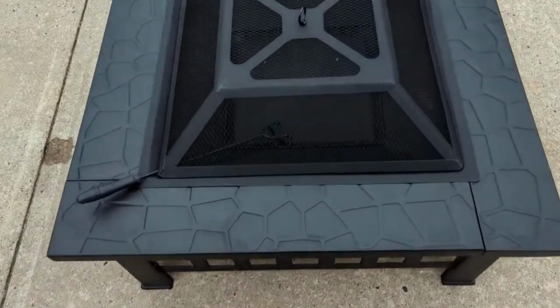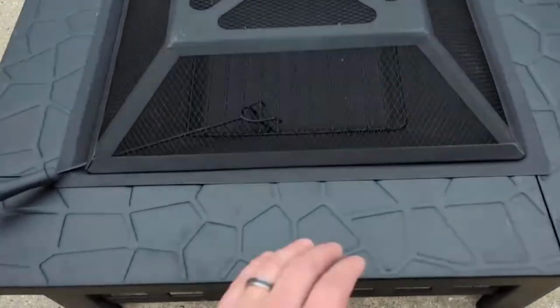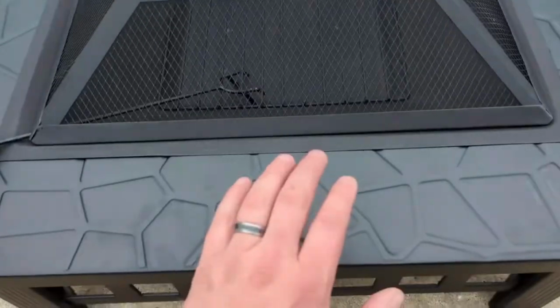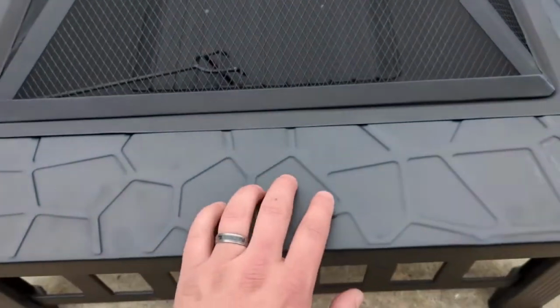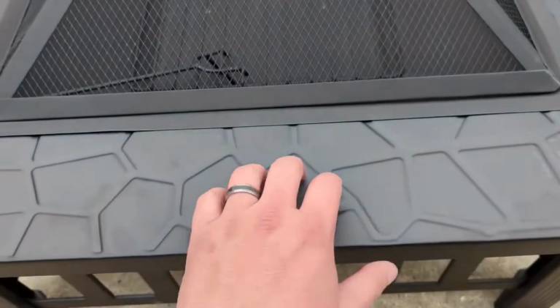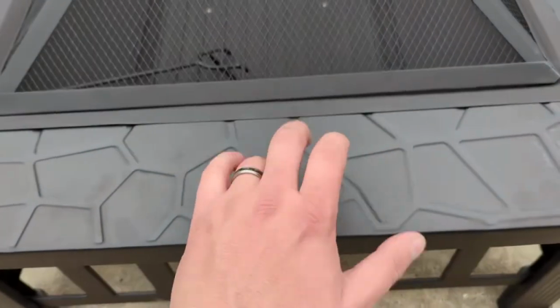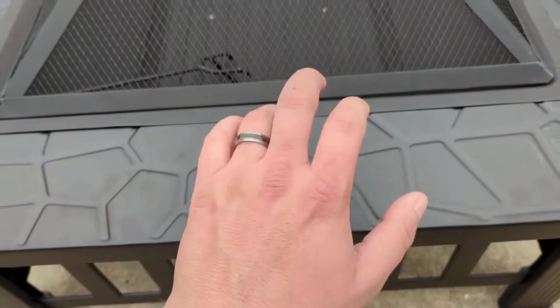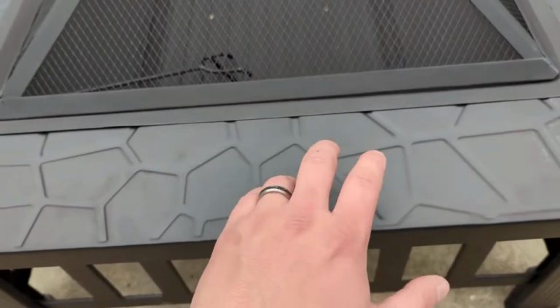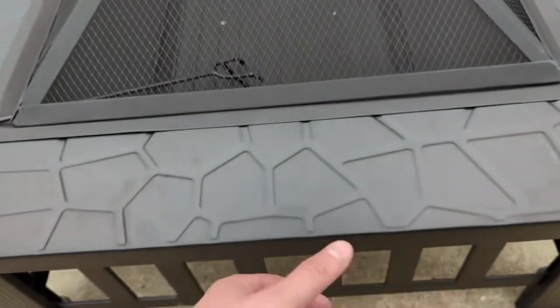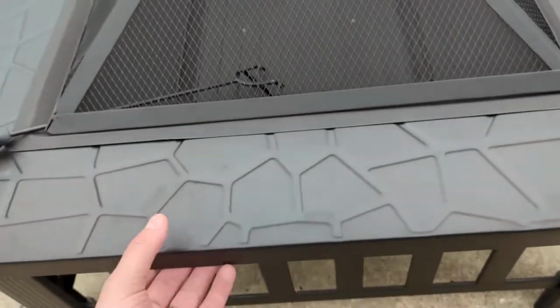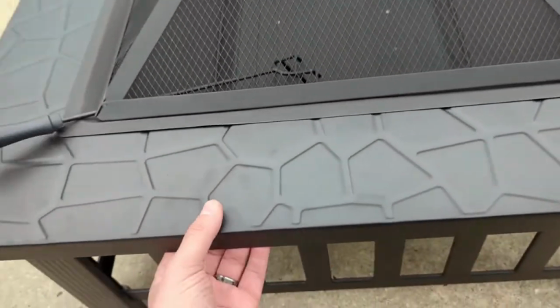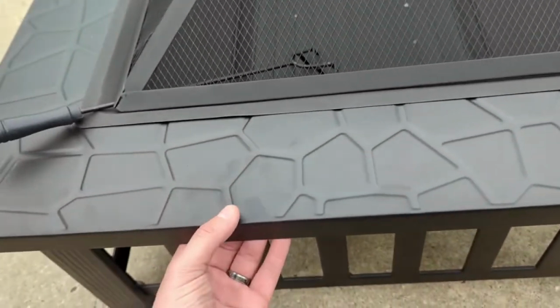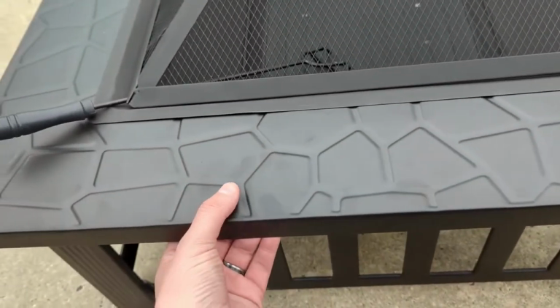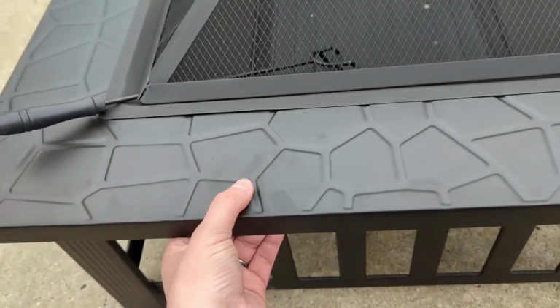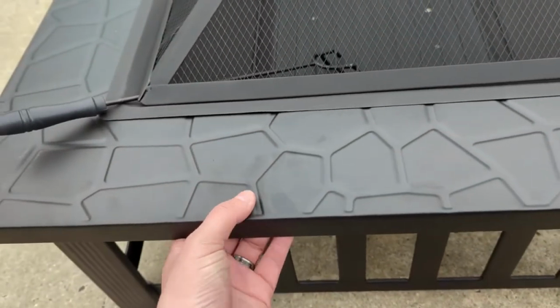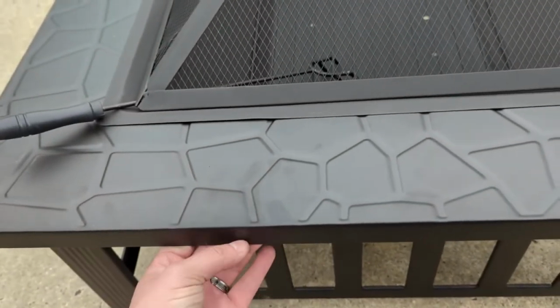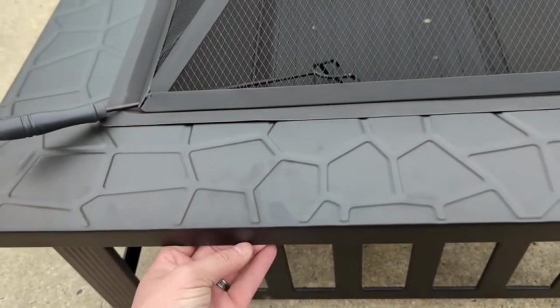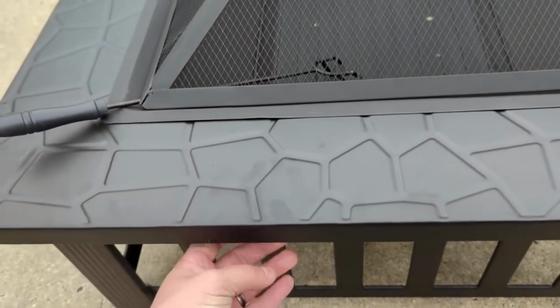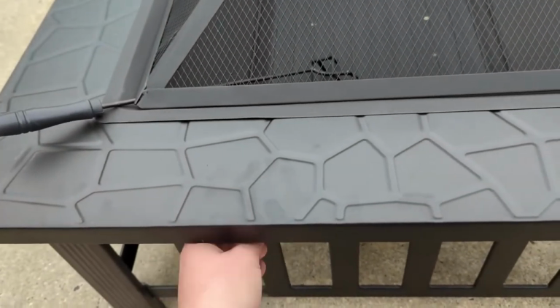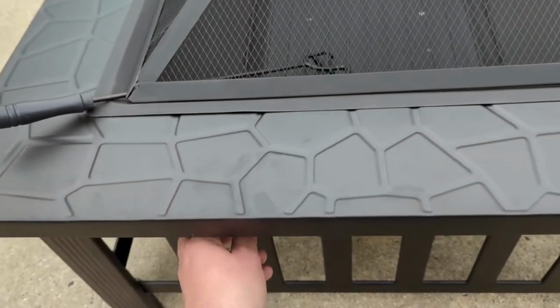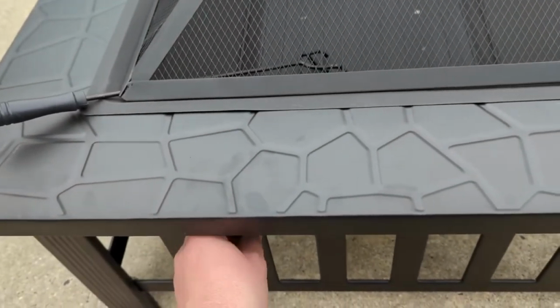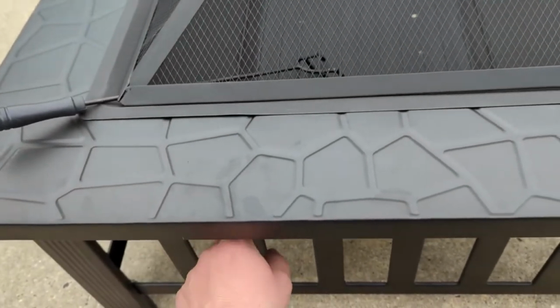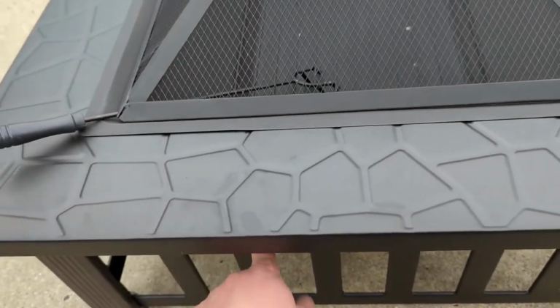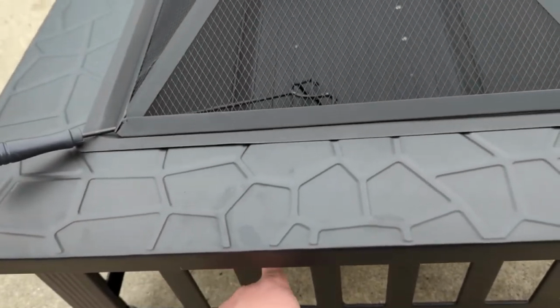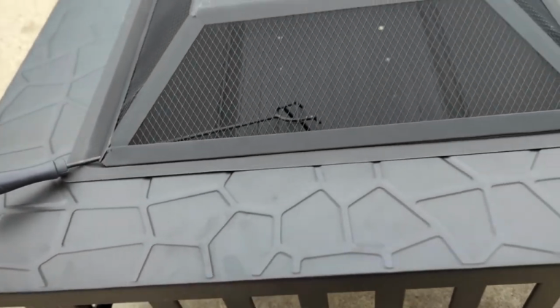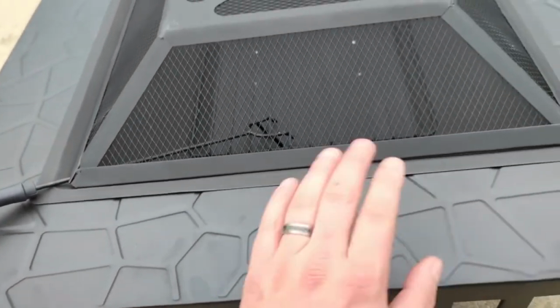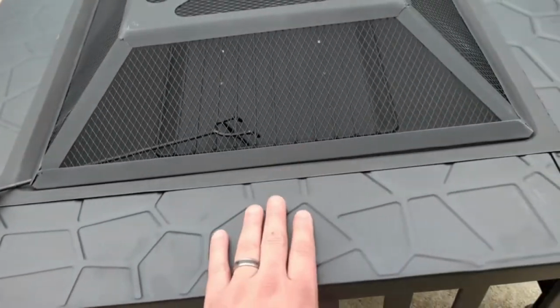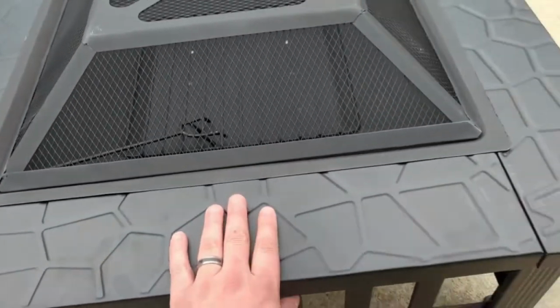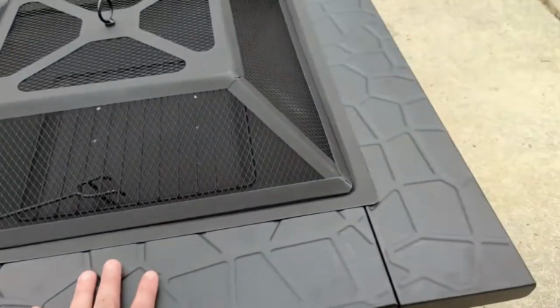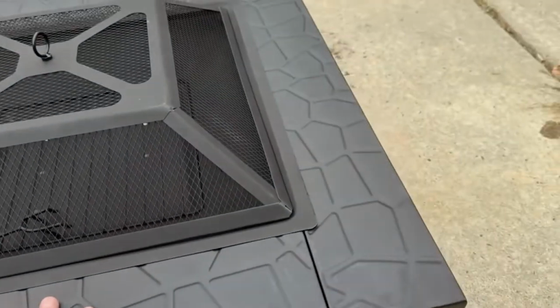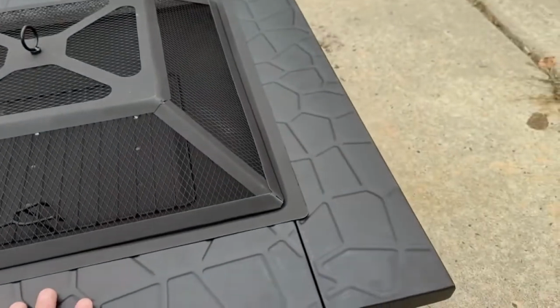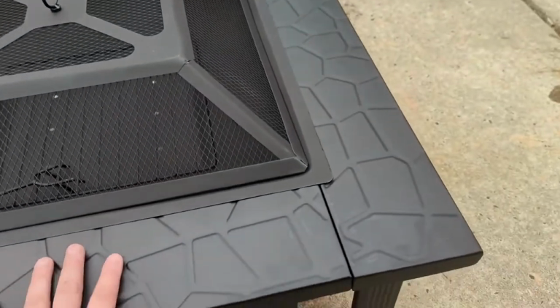First off, it's constructed of relatively thin steel, but it does look heavy-duty enough that I think it's gonna last a while. It's got a really nice powder coat finish on it.